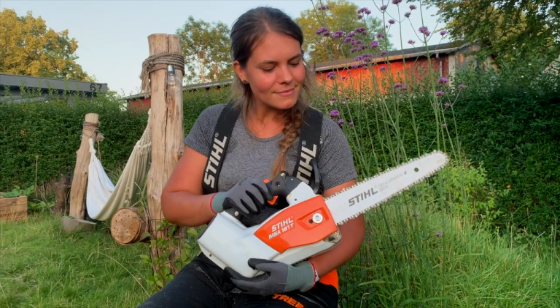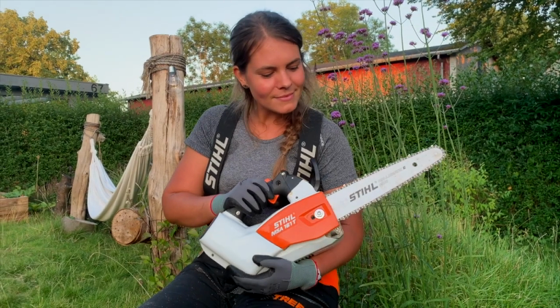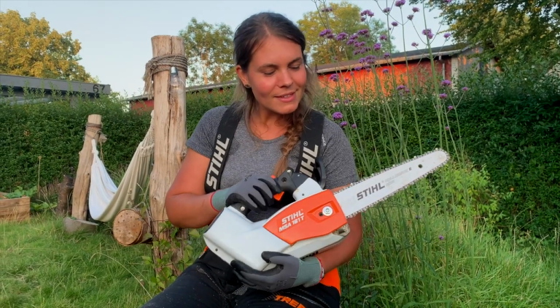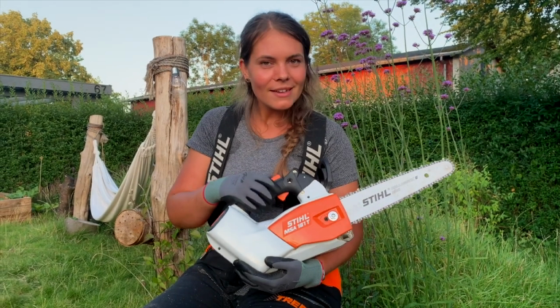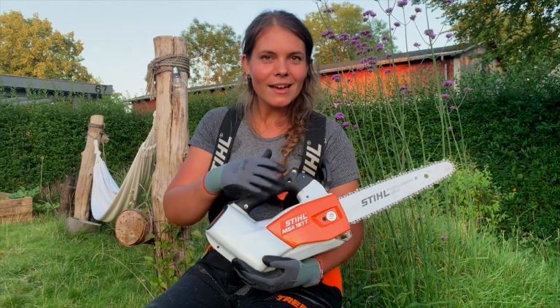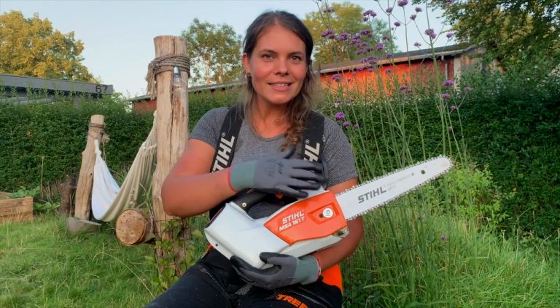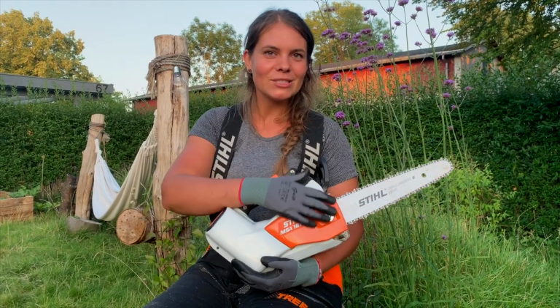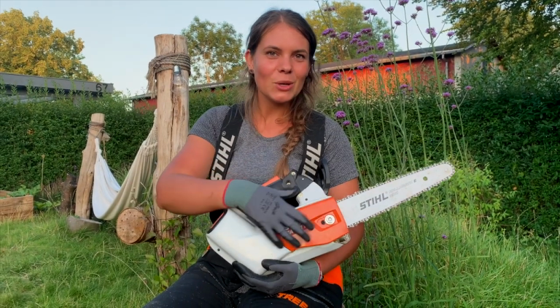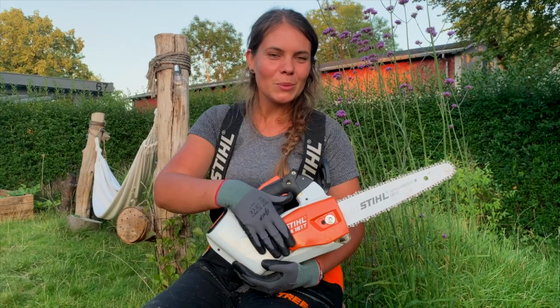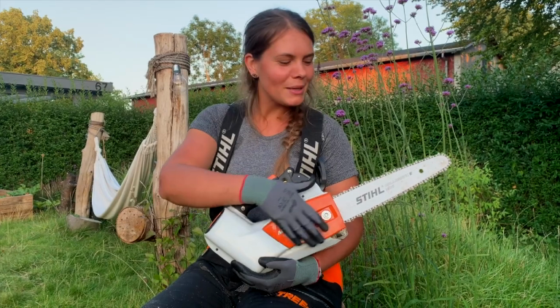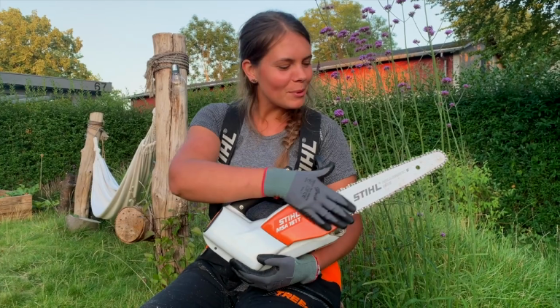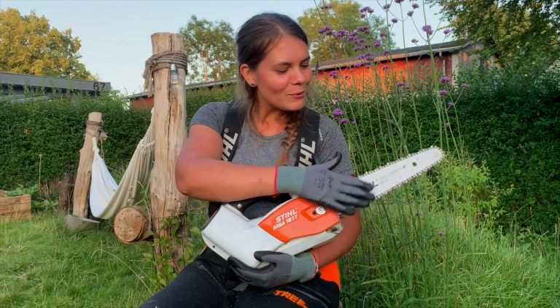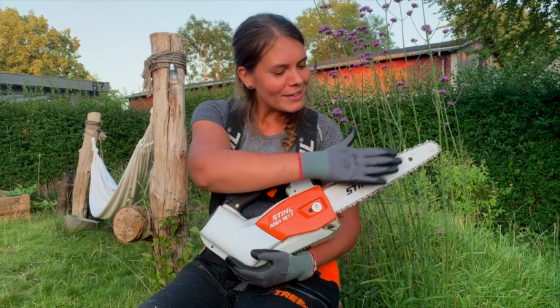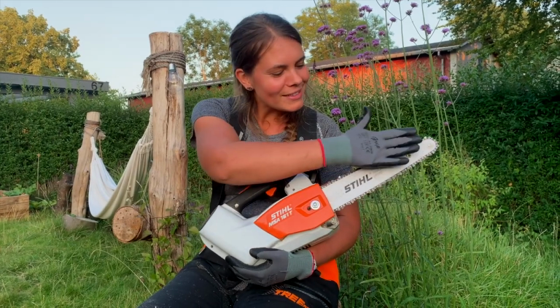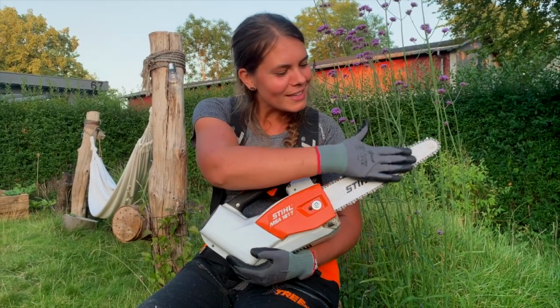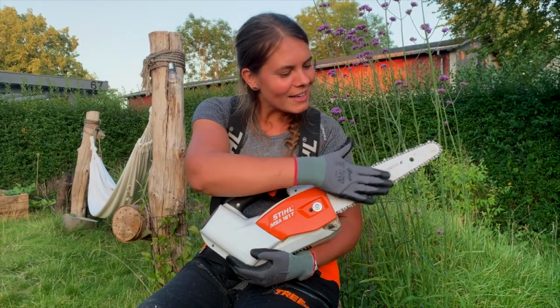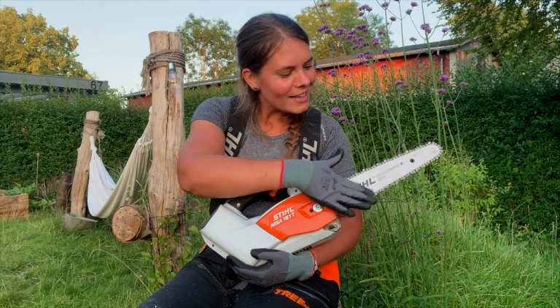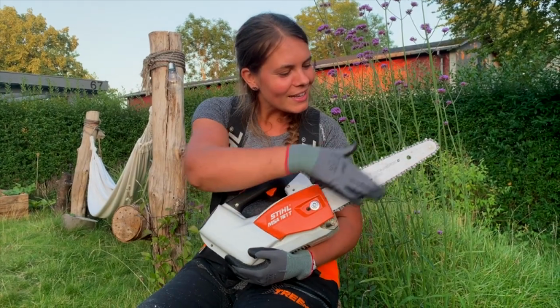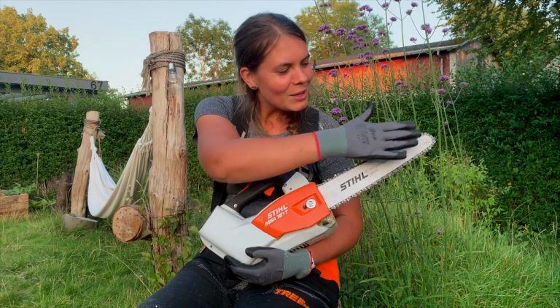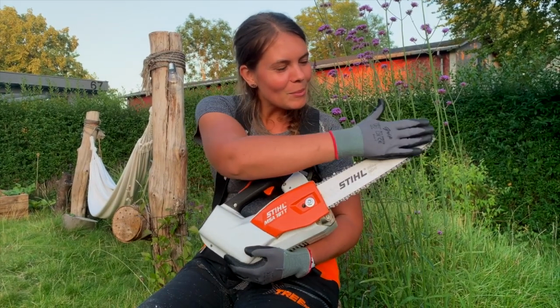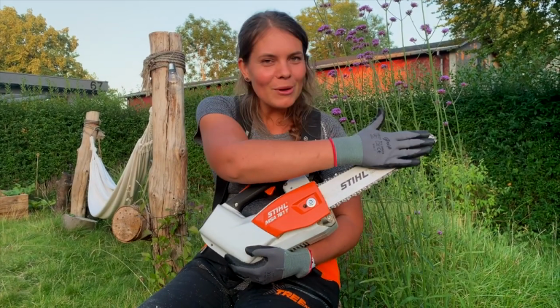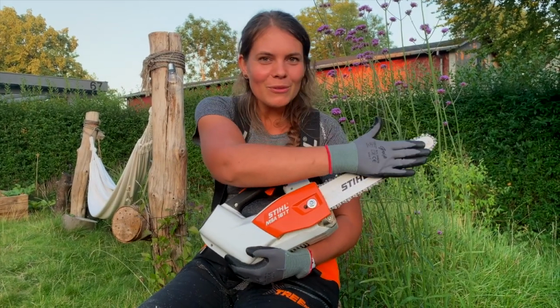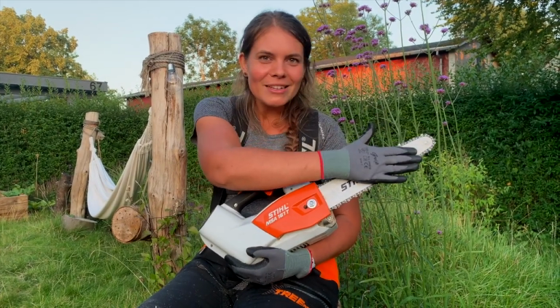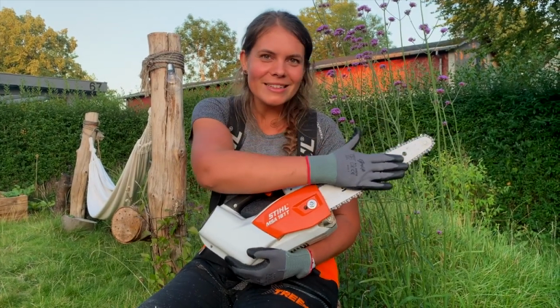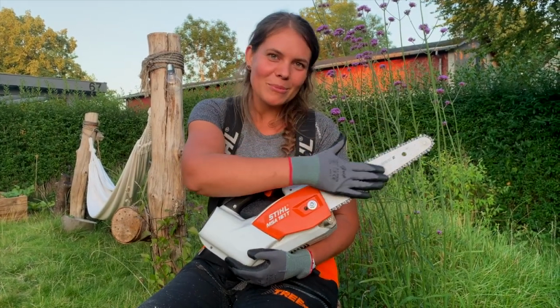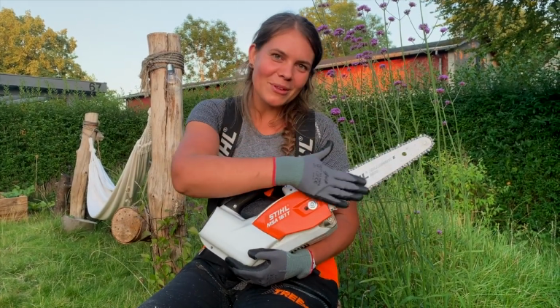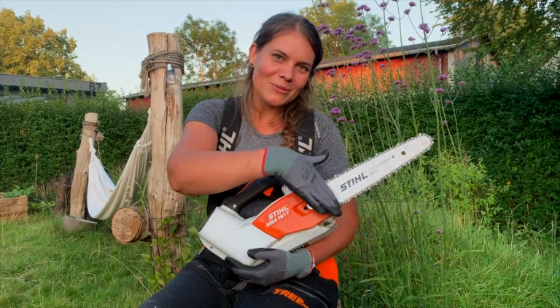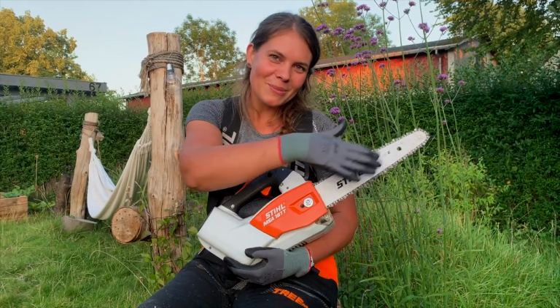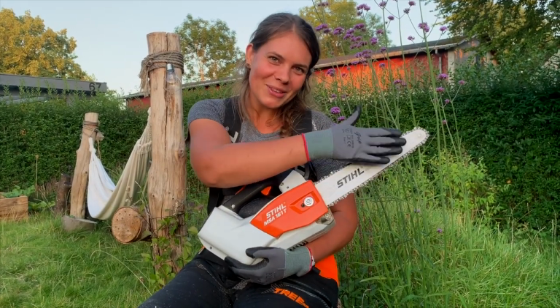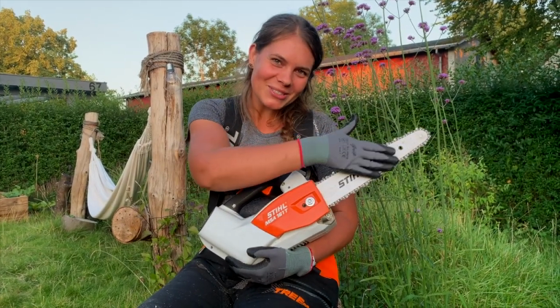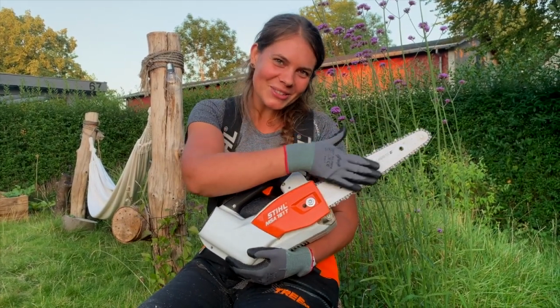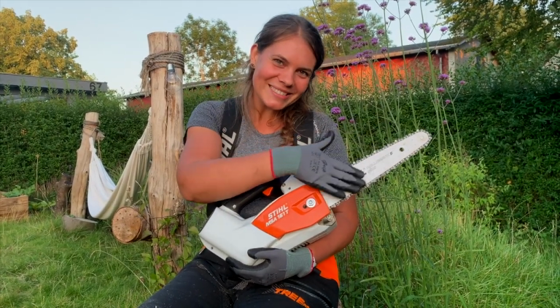I think this saw would be the perfect little brother for my other saws.